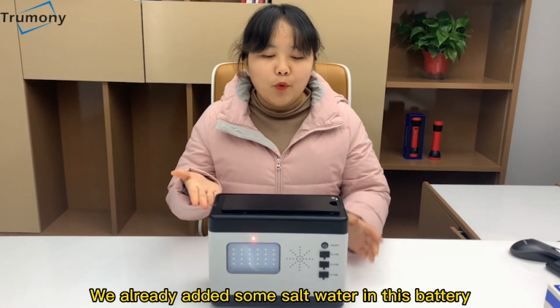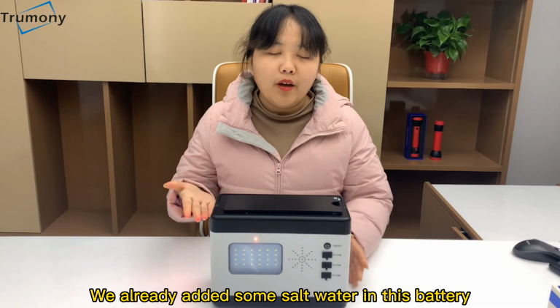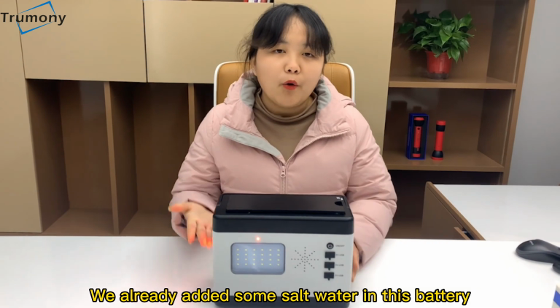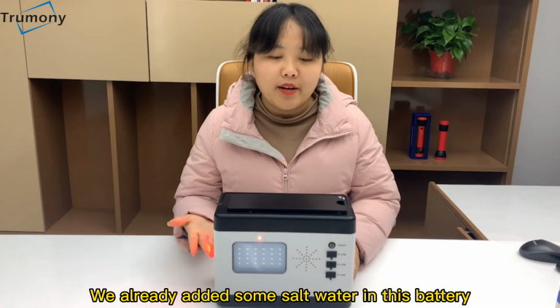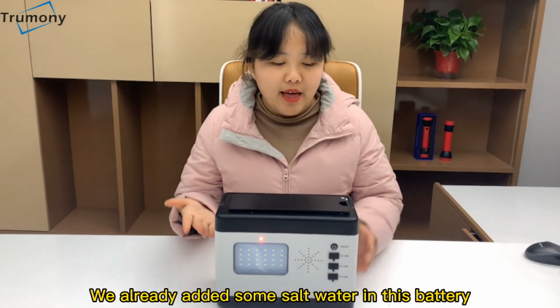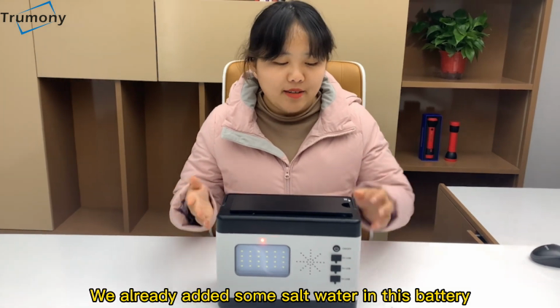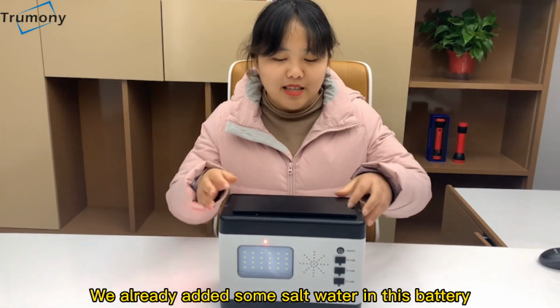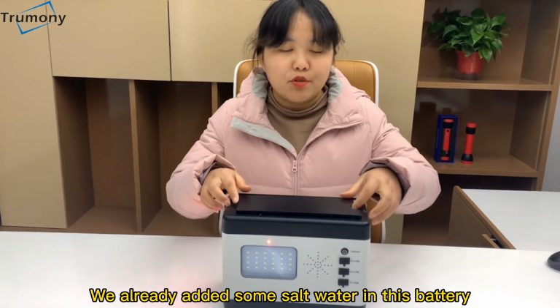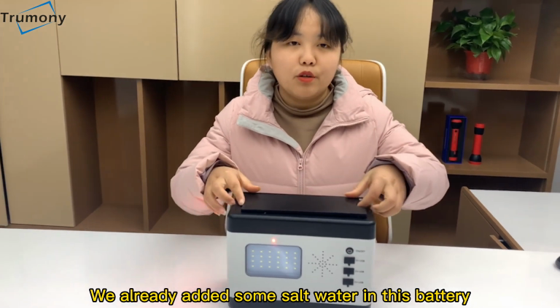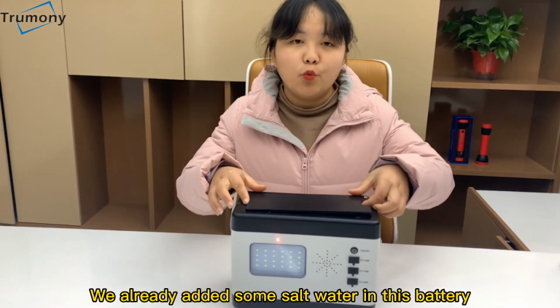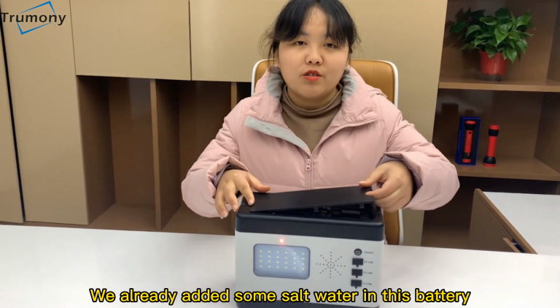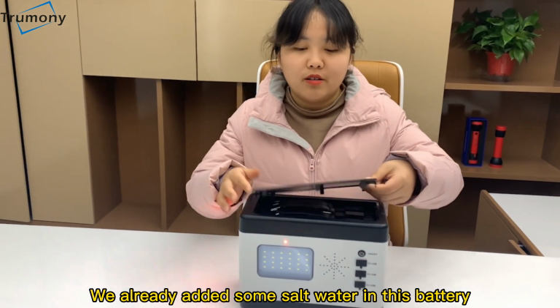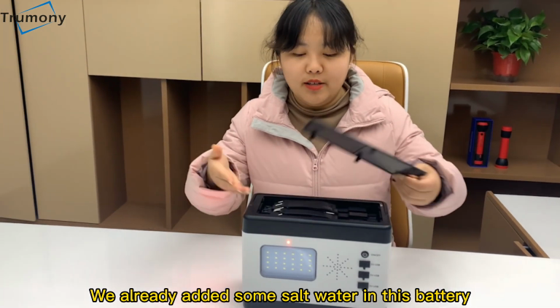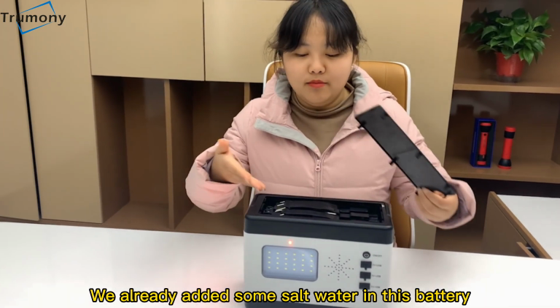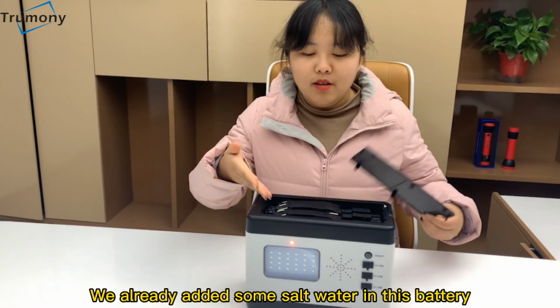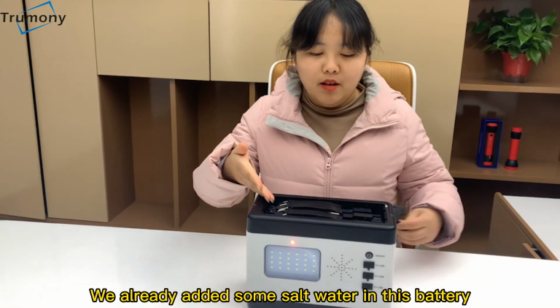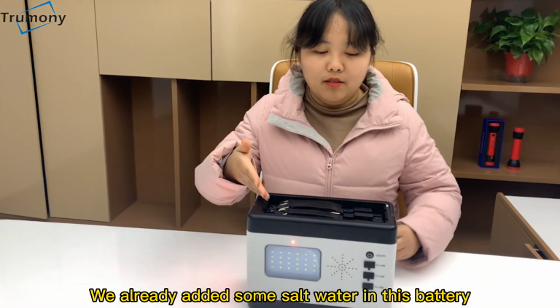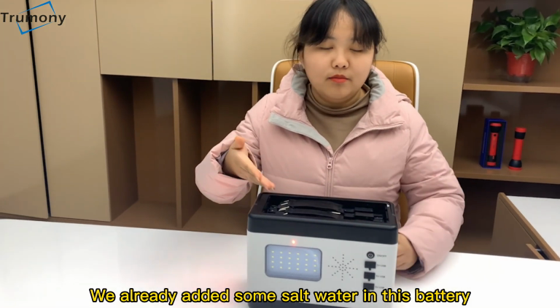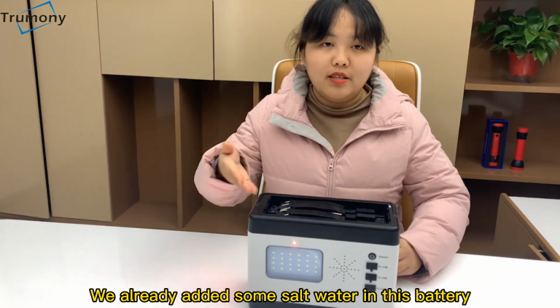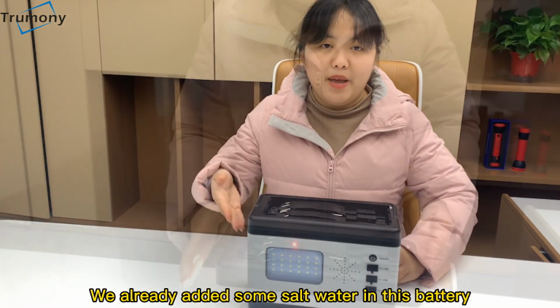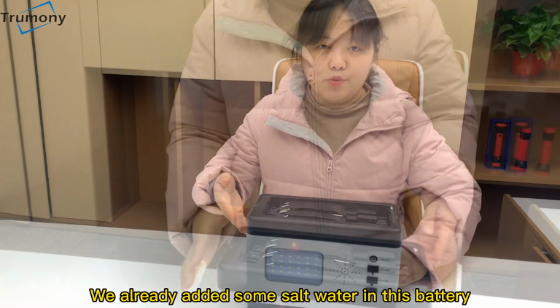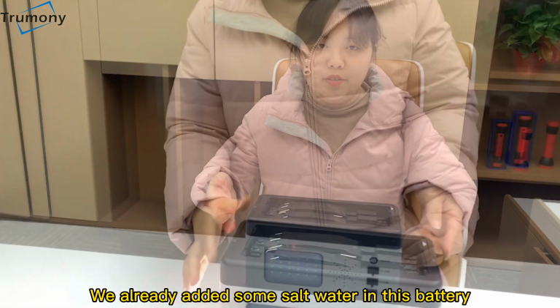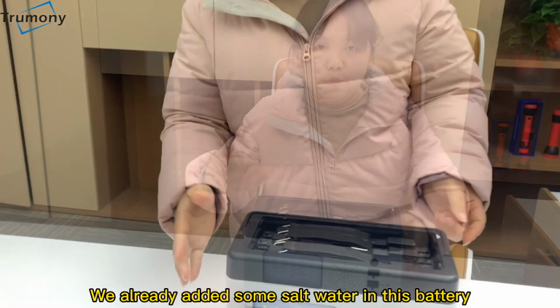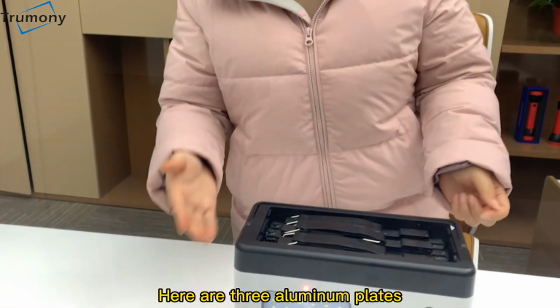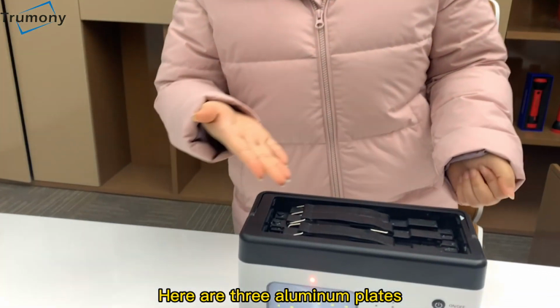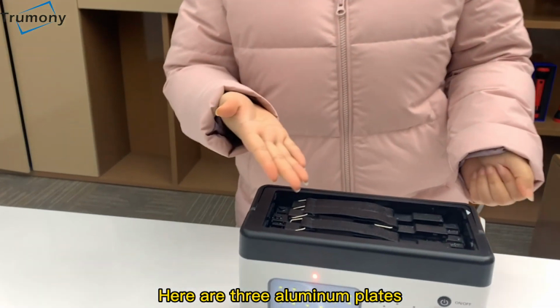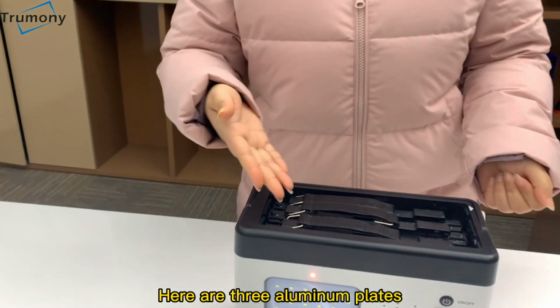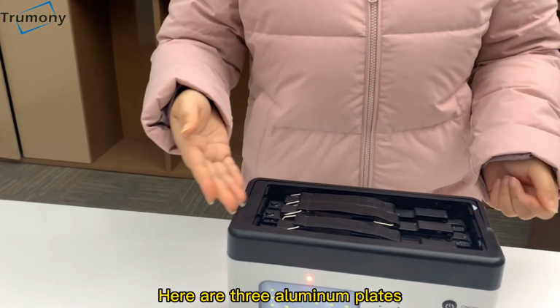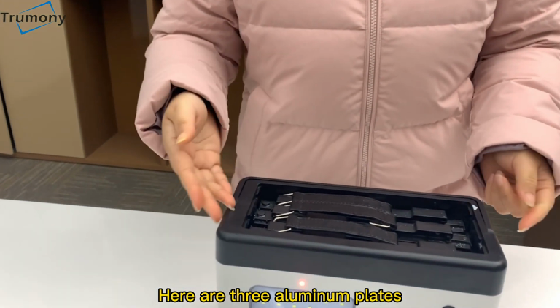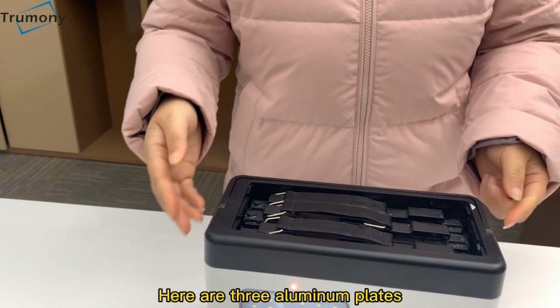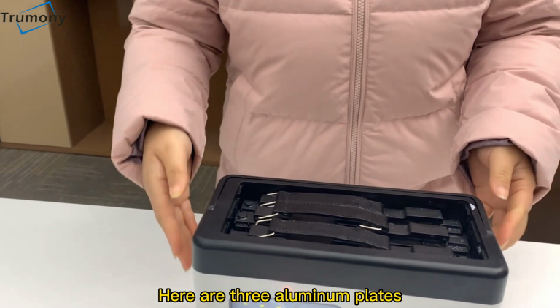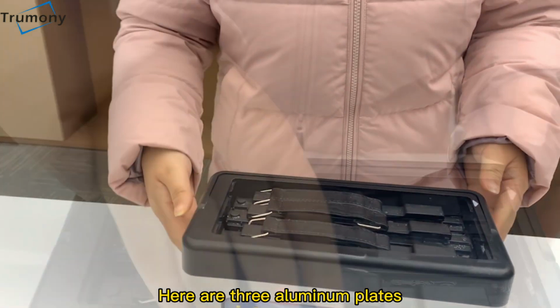We already added some salt water in this battery. Here are three aluminum plates.